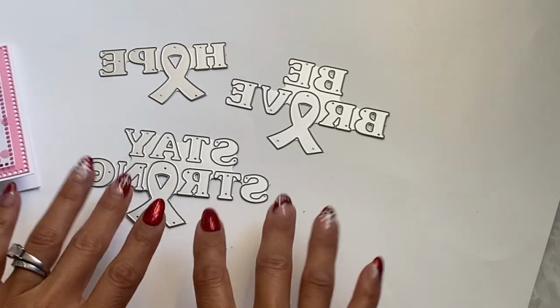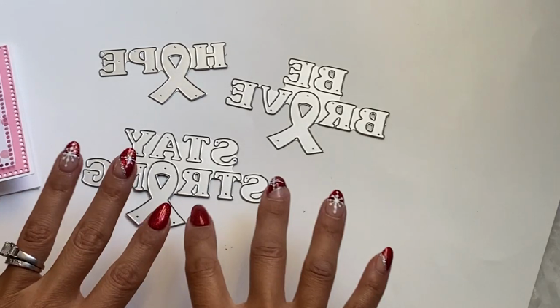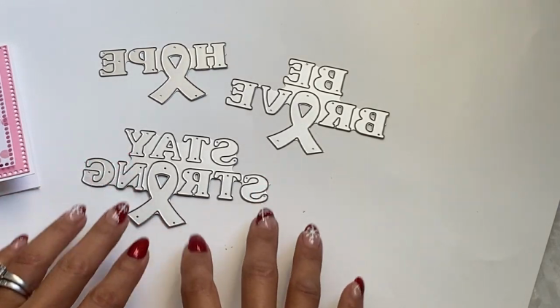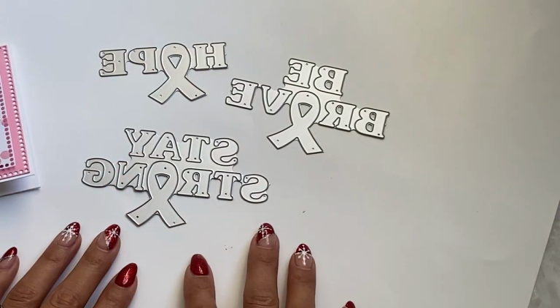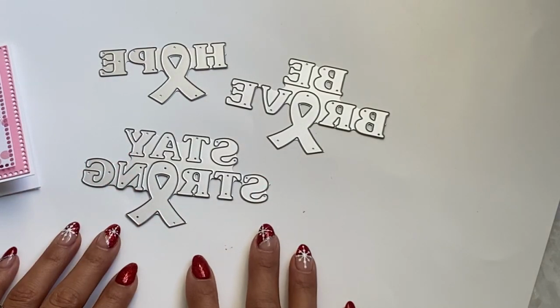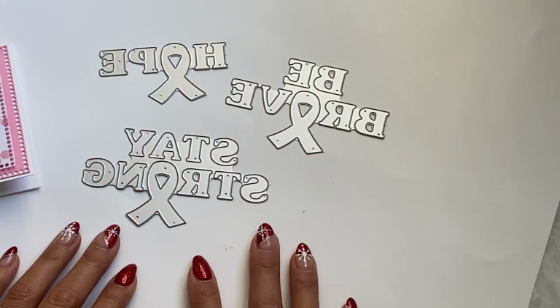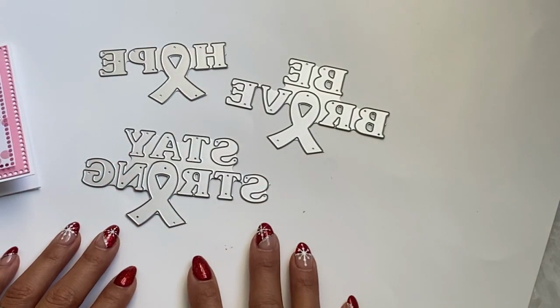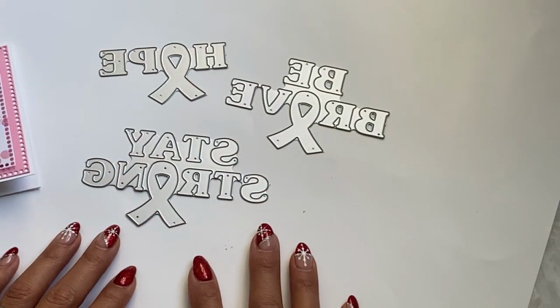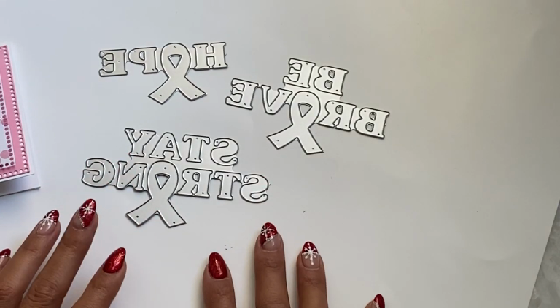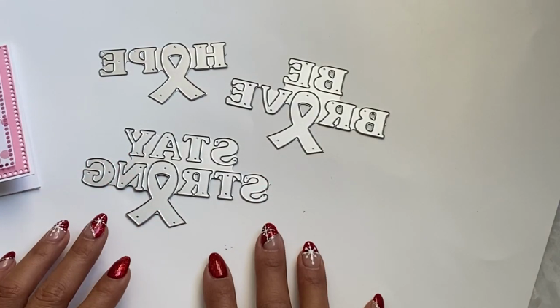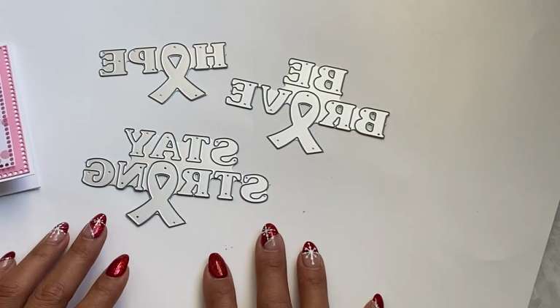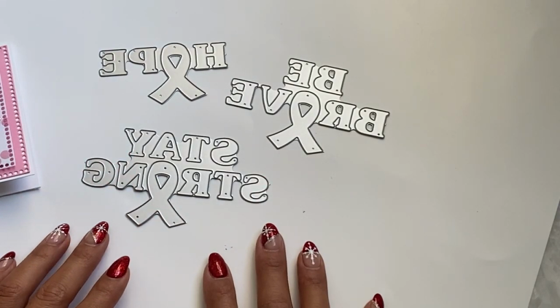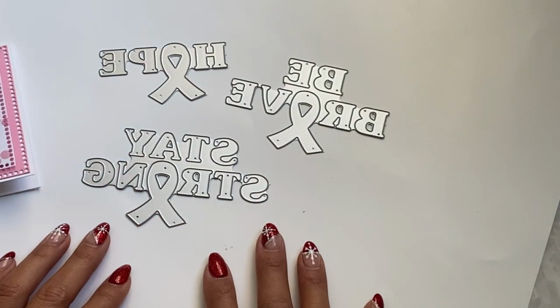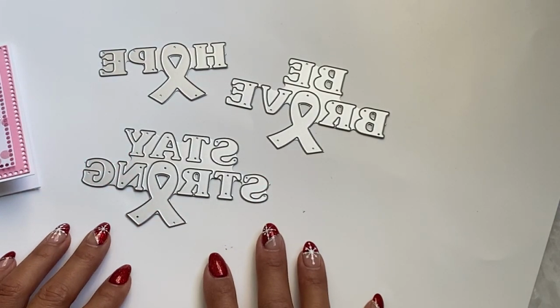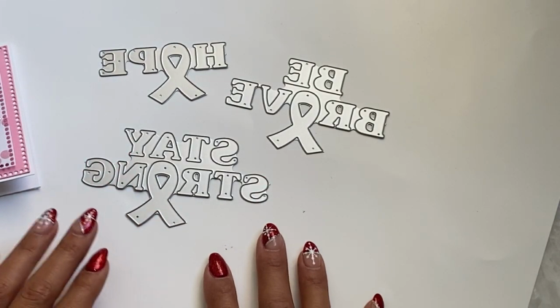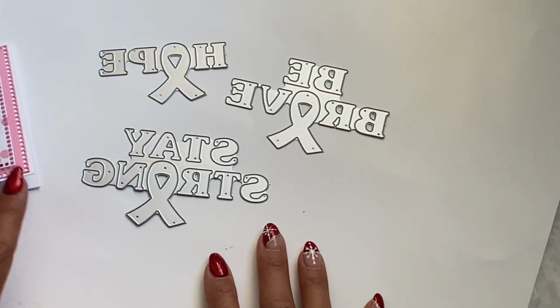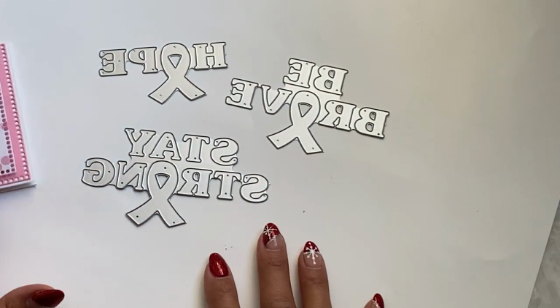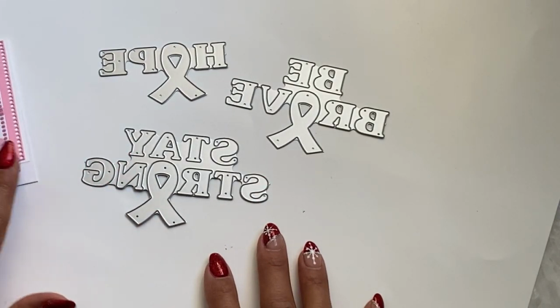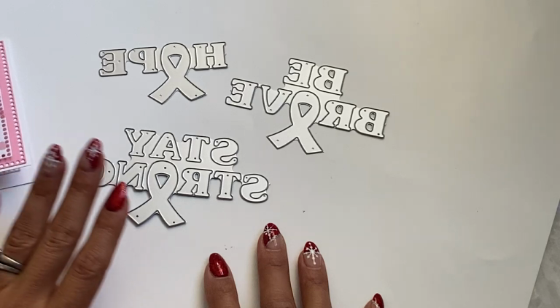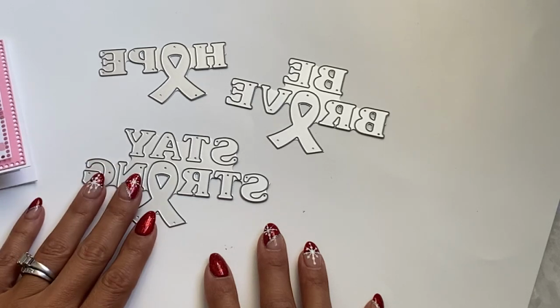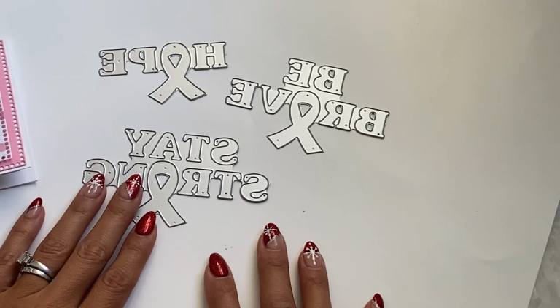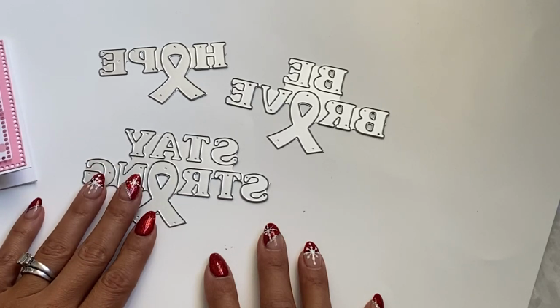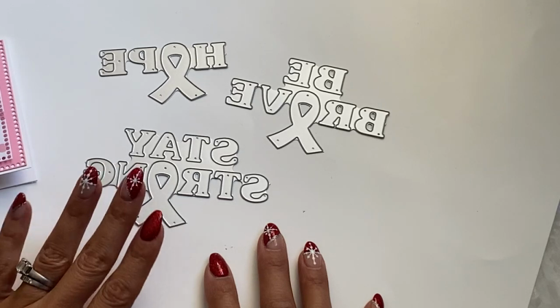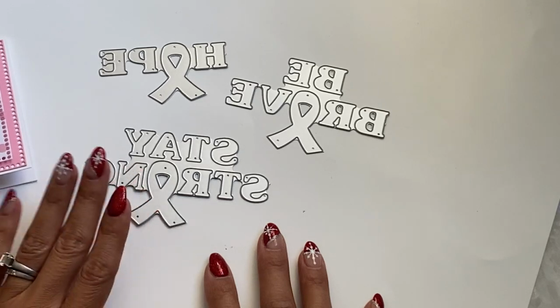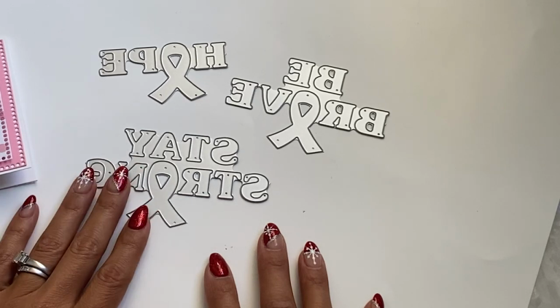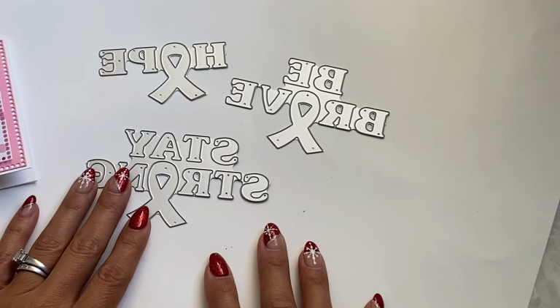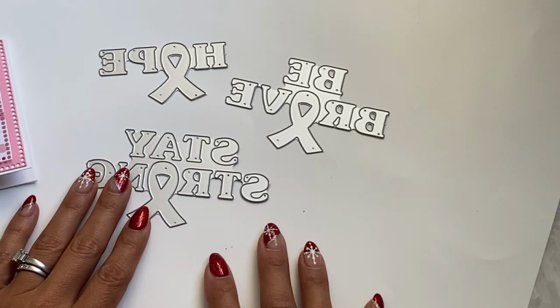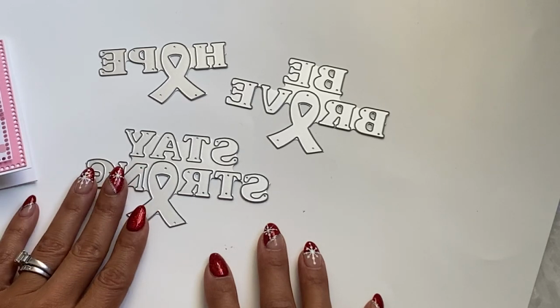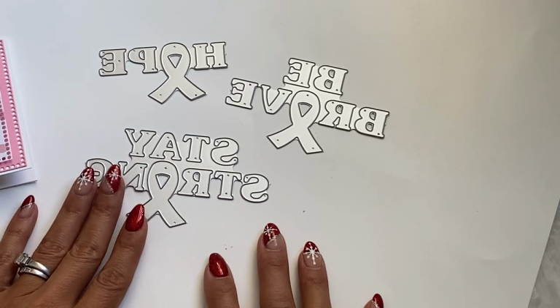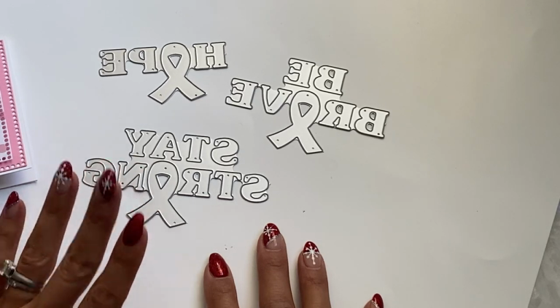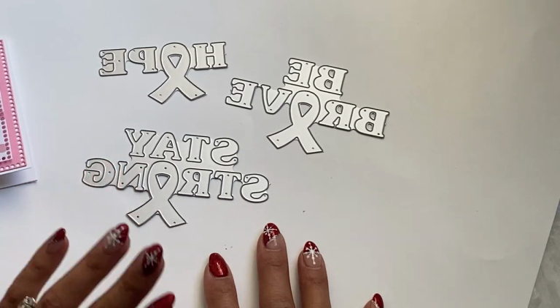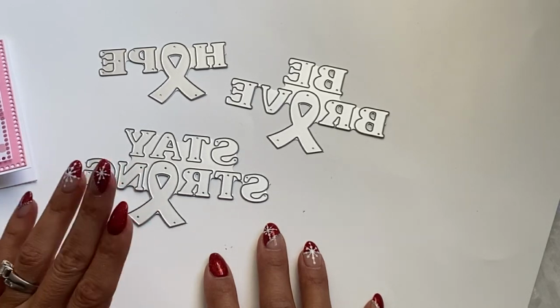Hello crafty friends, it's Erica, Scraptiva29. Welcome back to my channel.